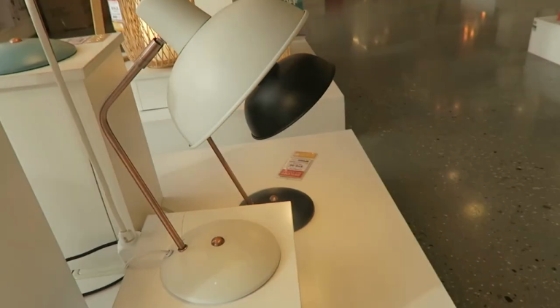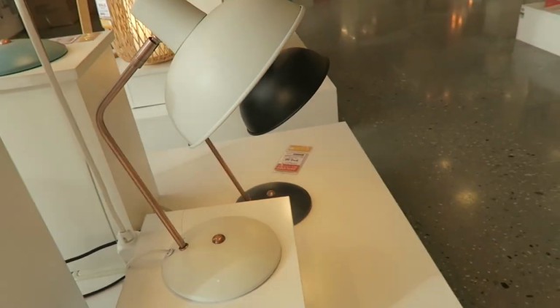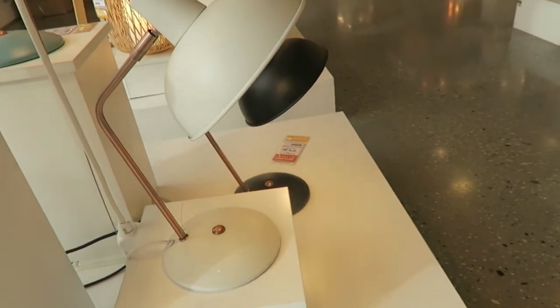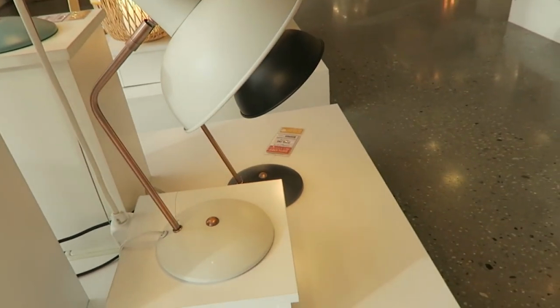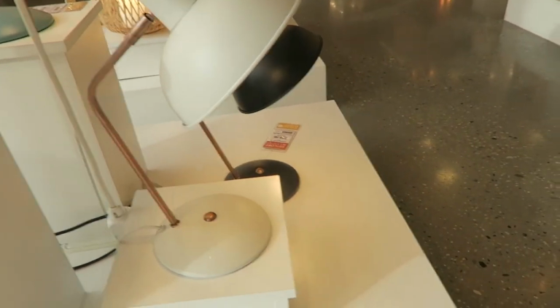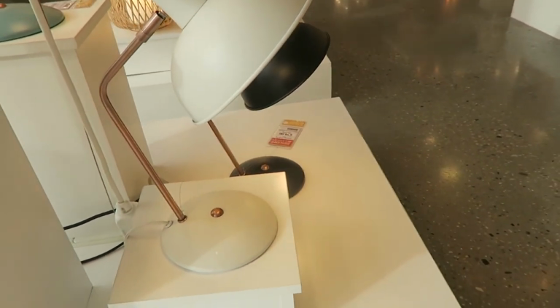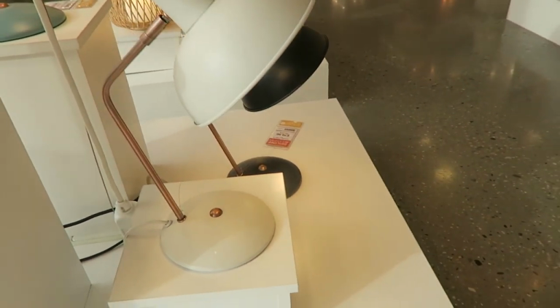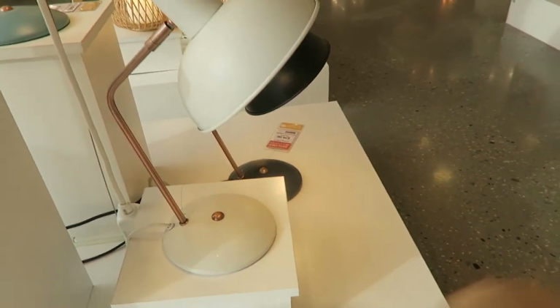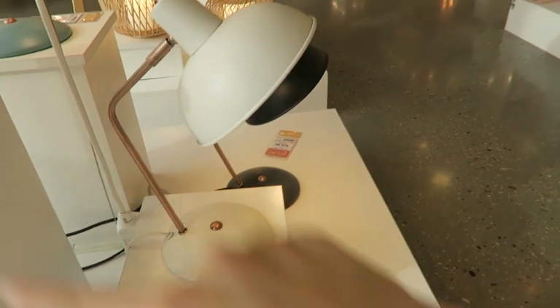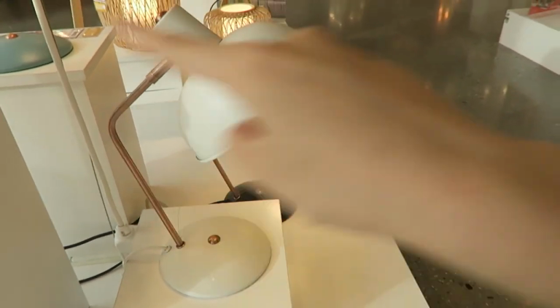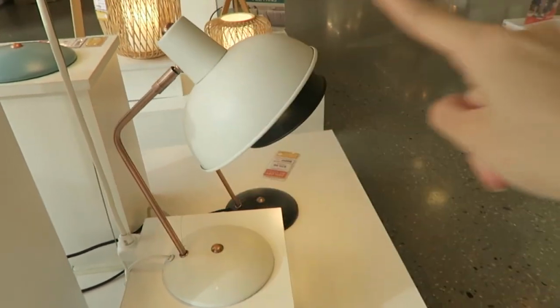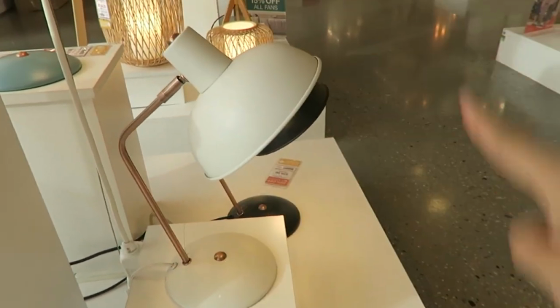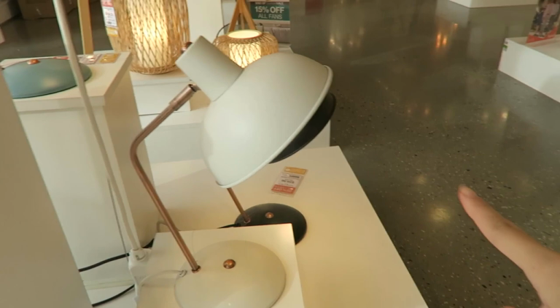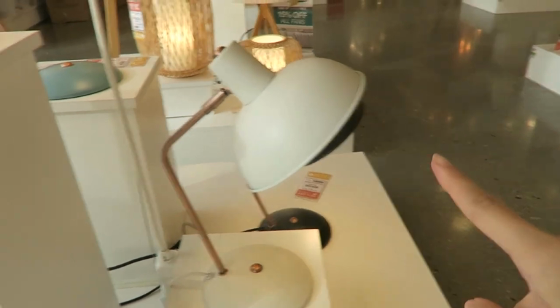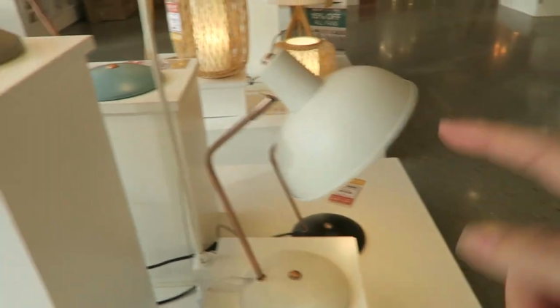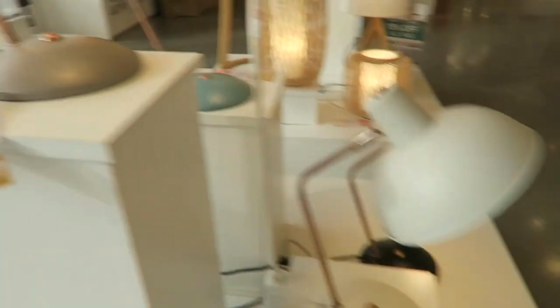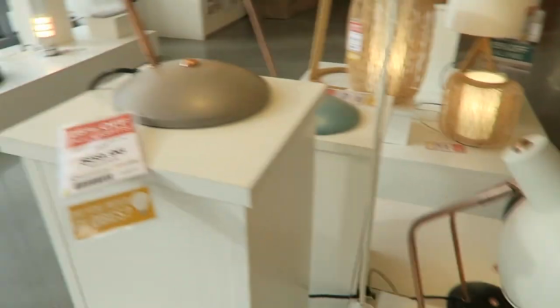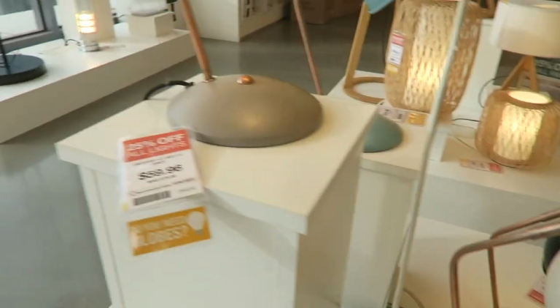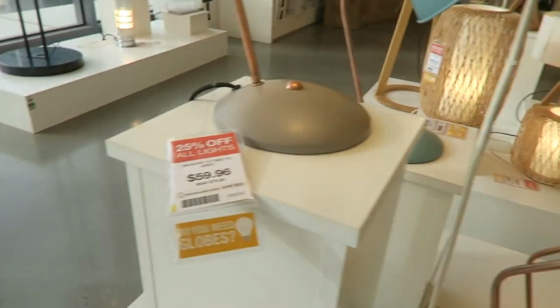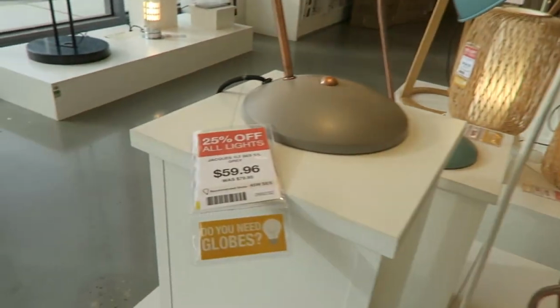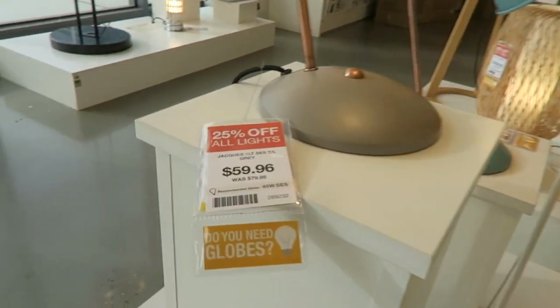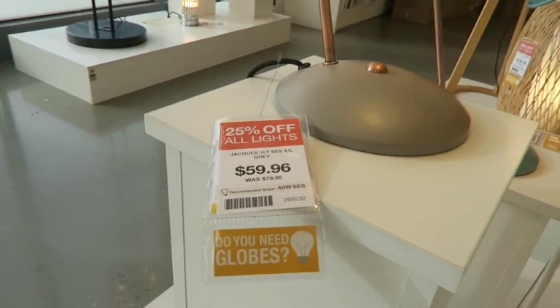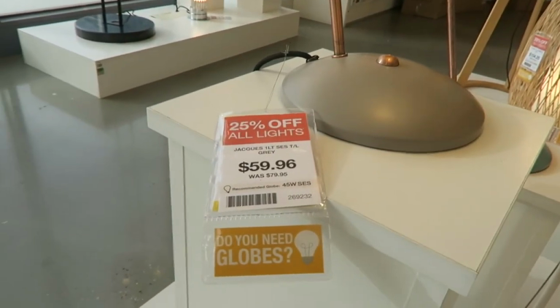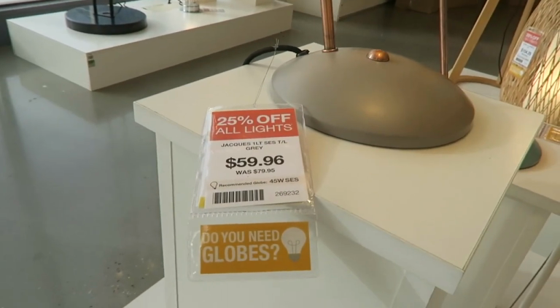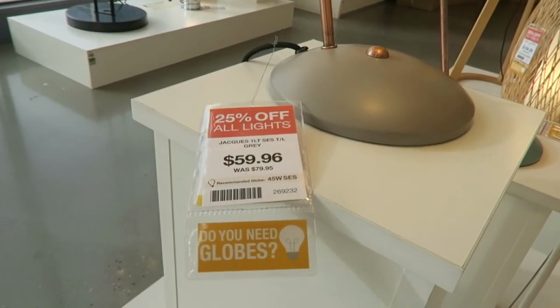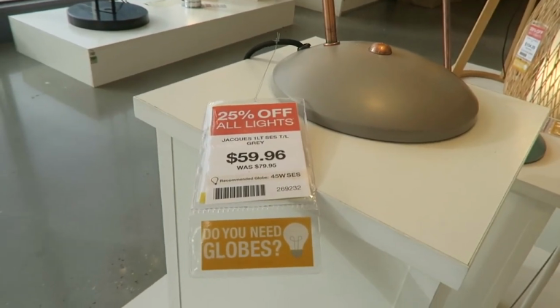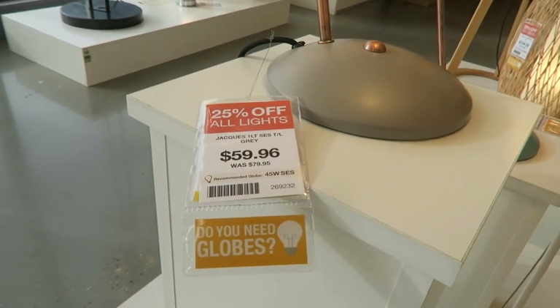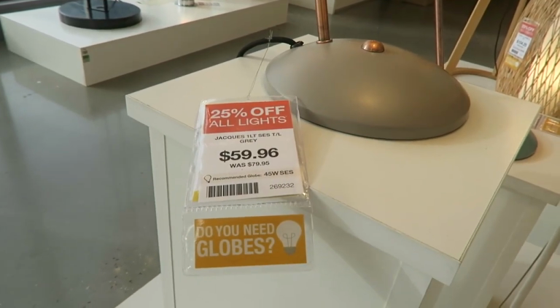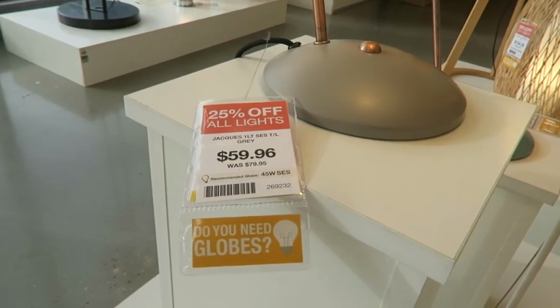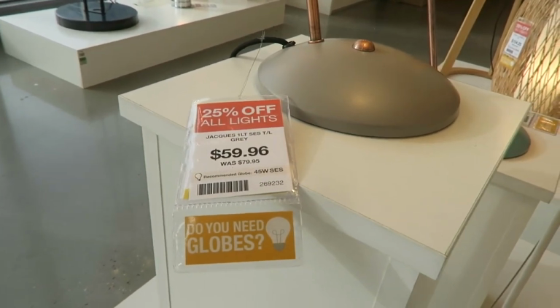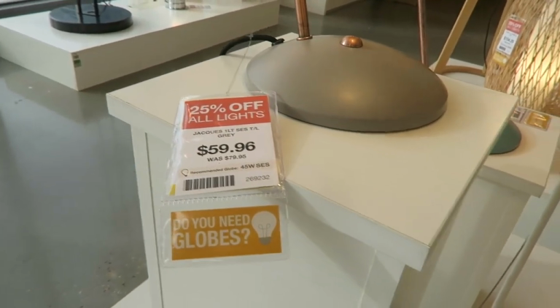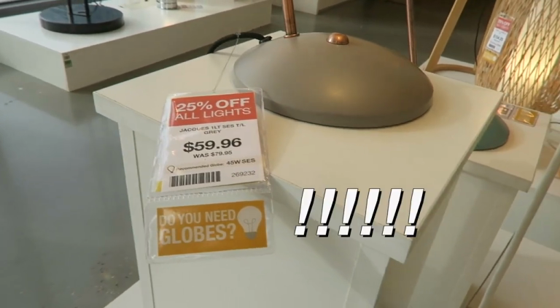For my bedside tables, I think it's cute, right? Because they could both be going in. Yeah, and it's $60 plus $25.